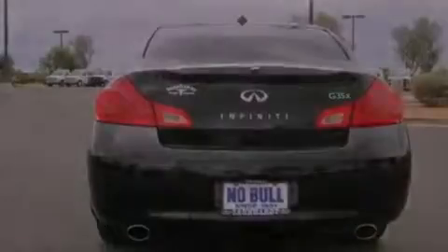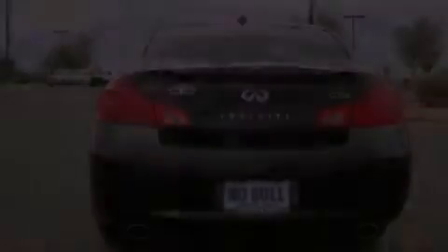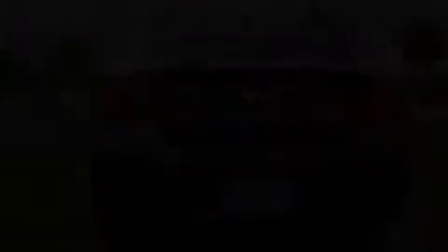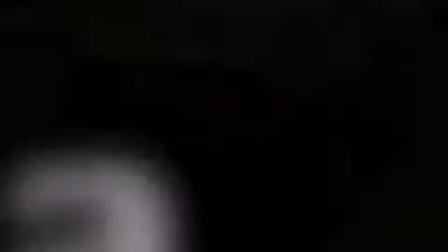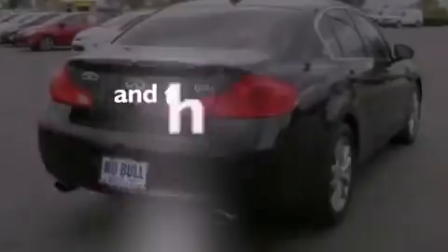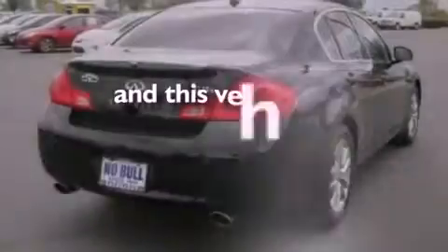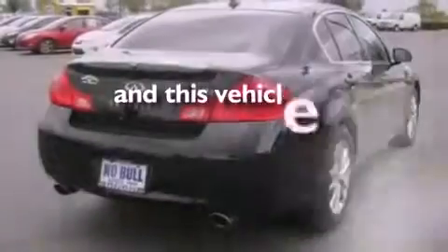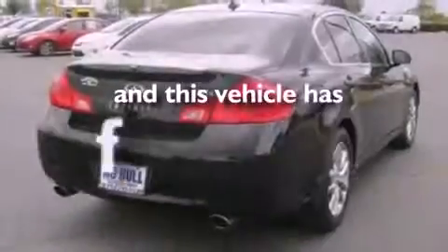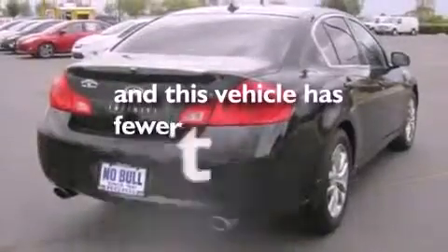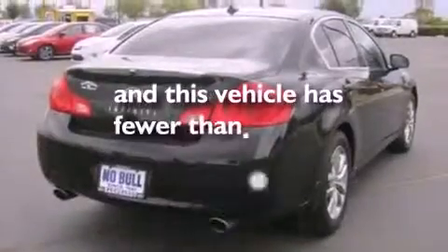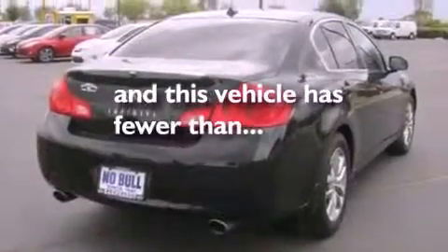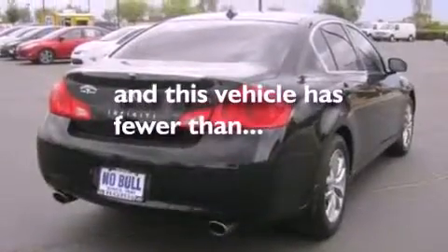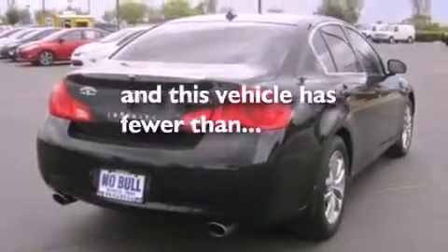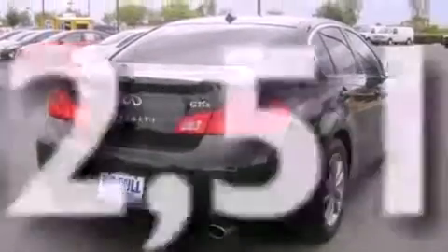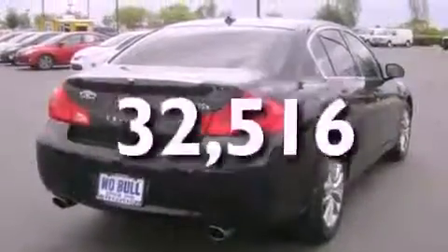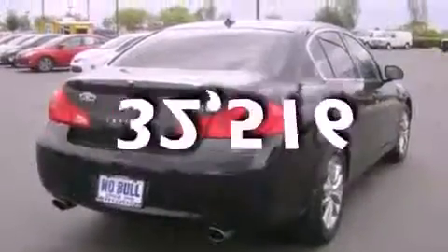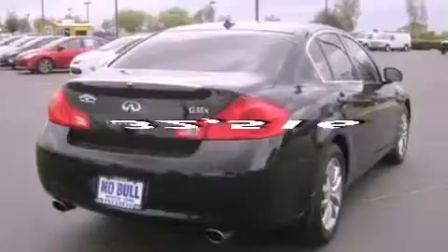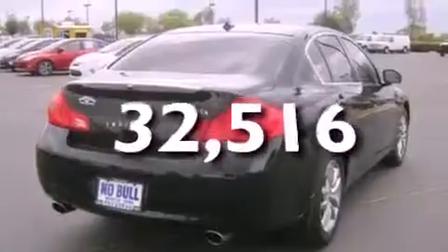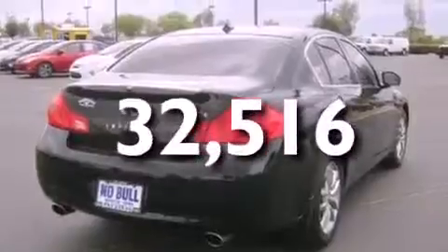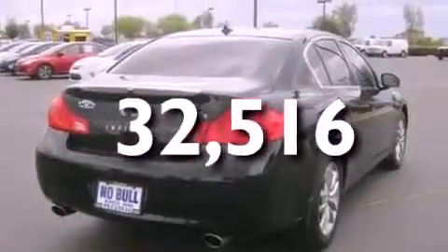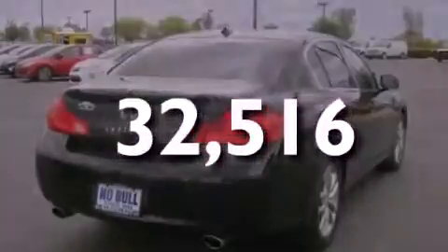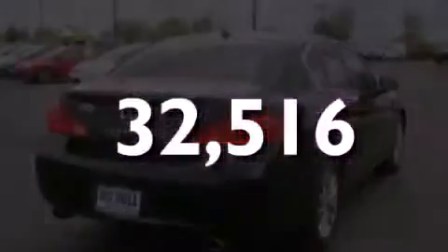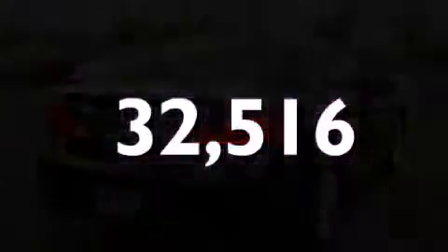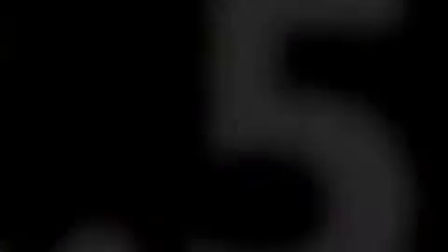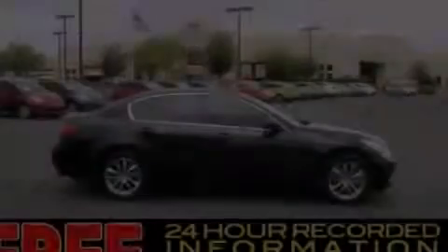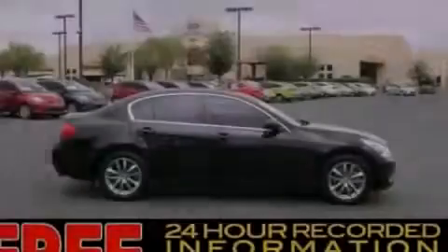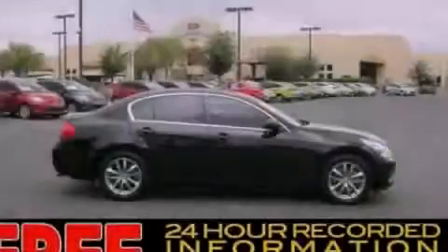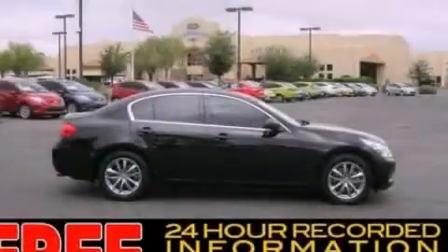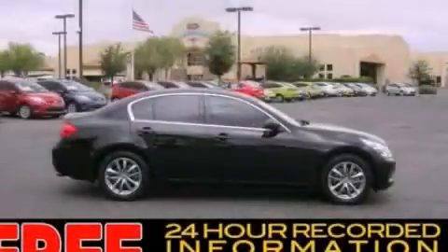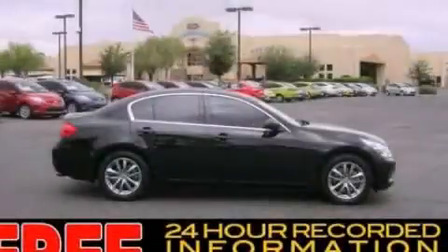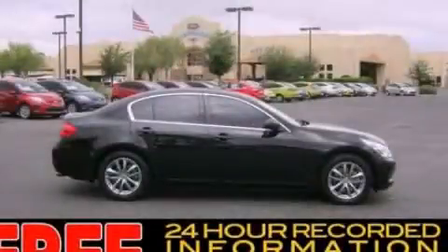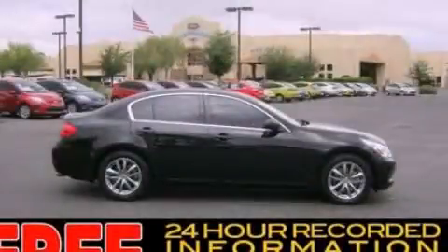This vehicle has fewer than 33,000 miles on the odometer. Please call us today for more information on this great vehicle.